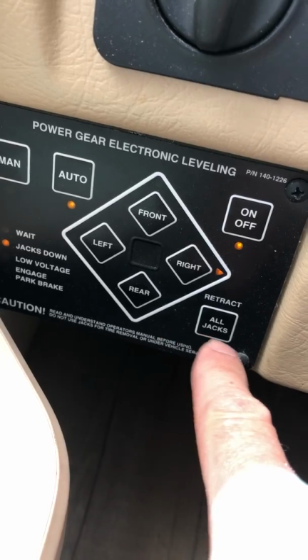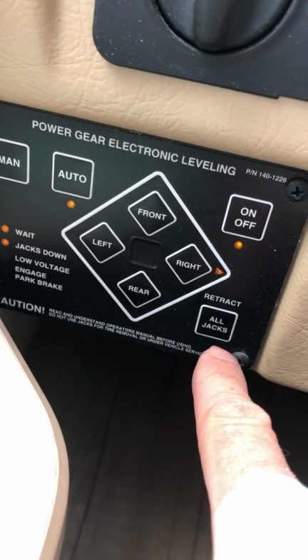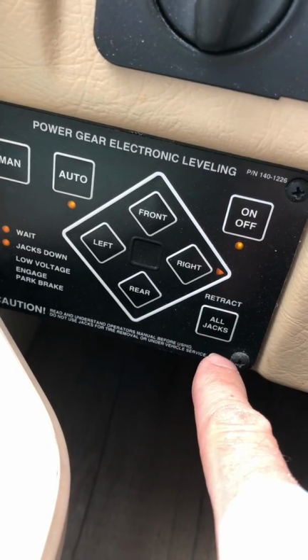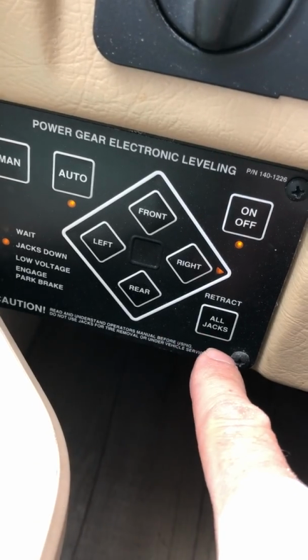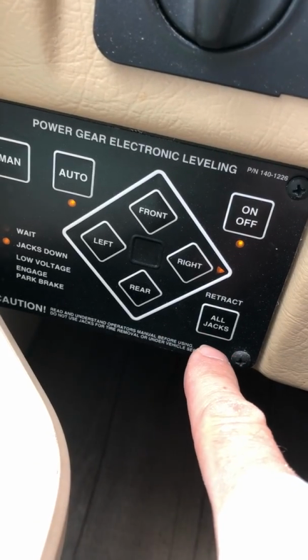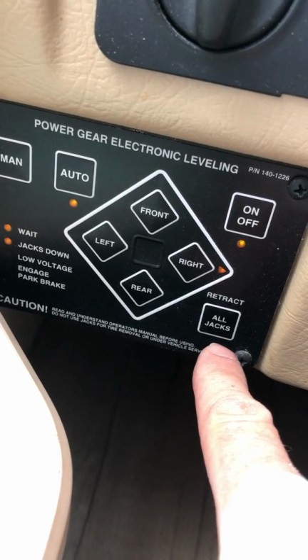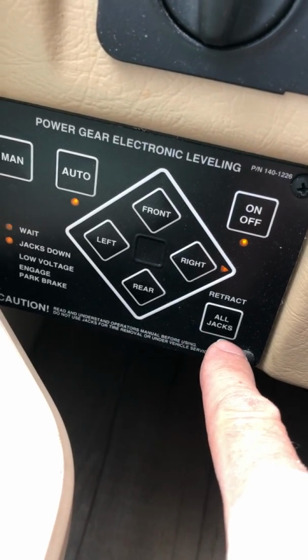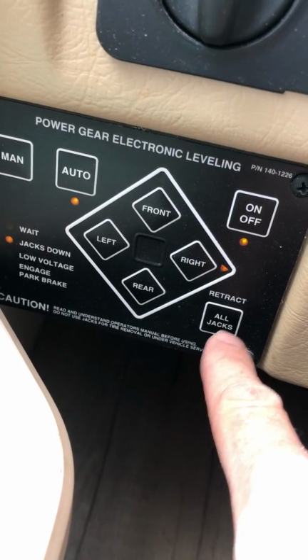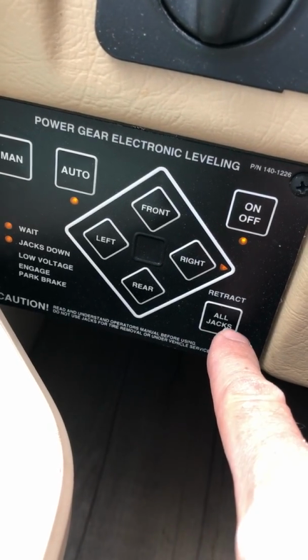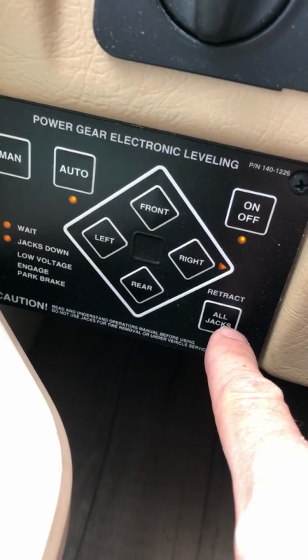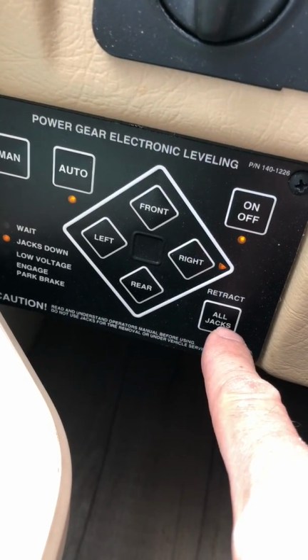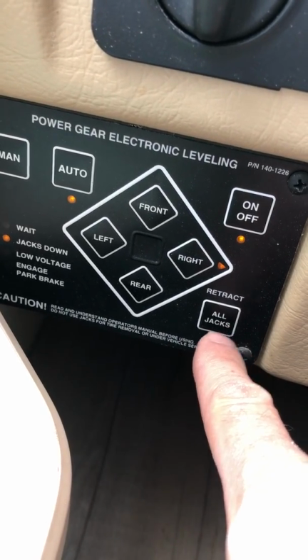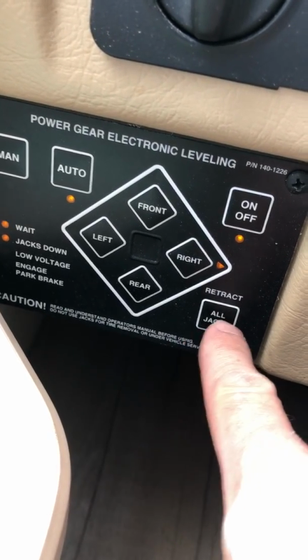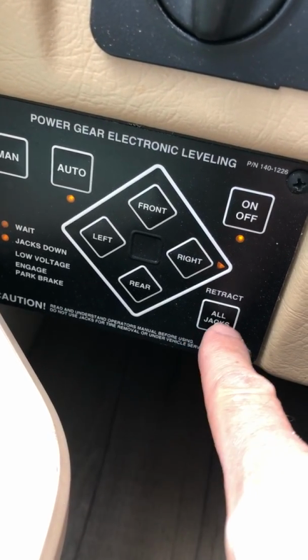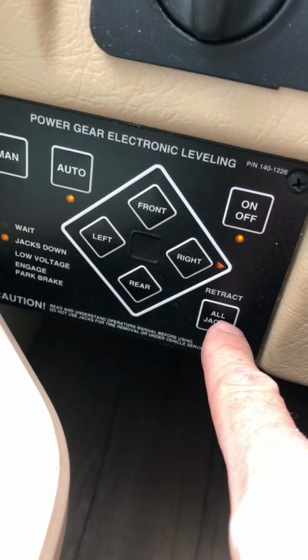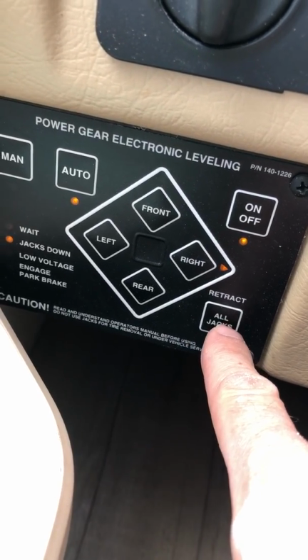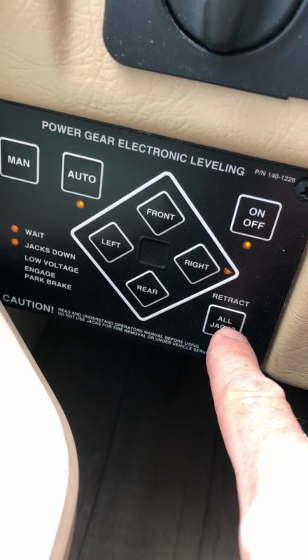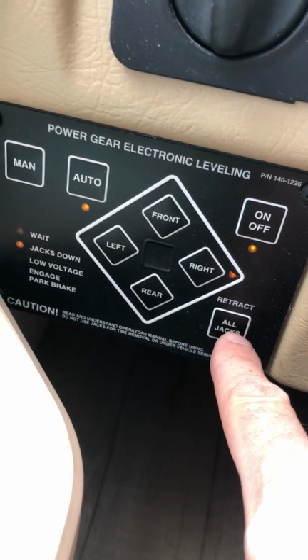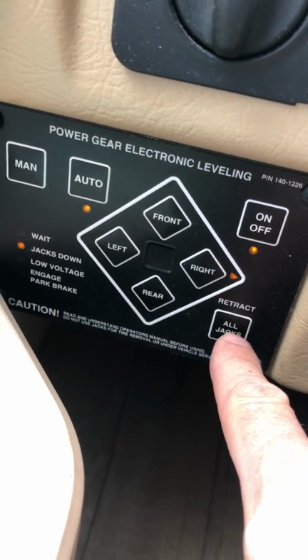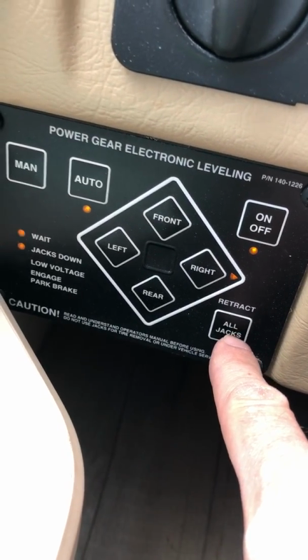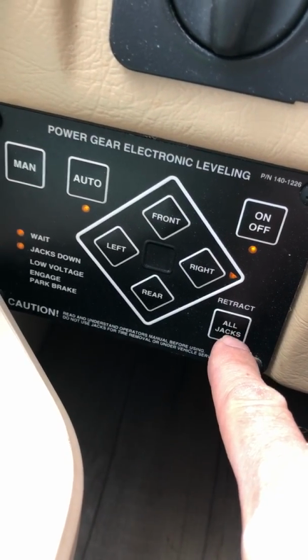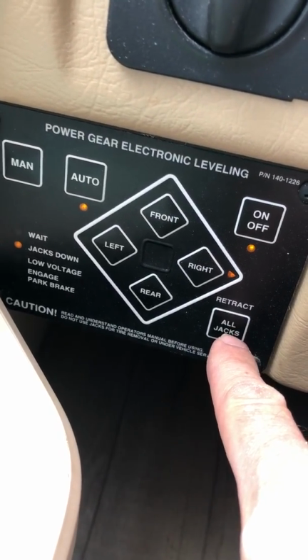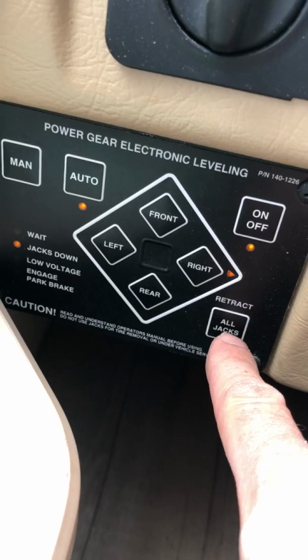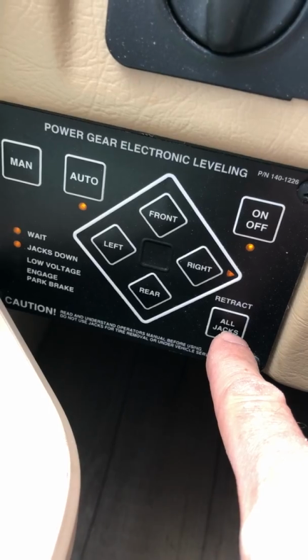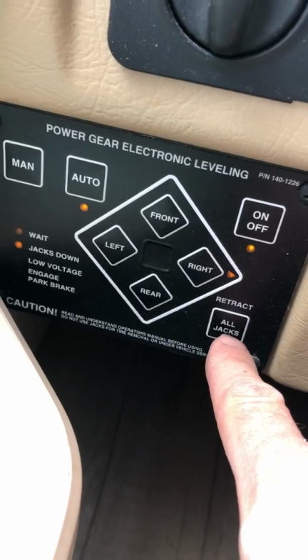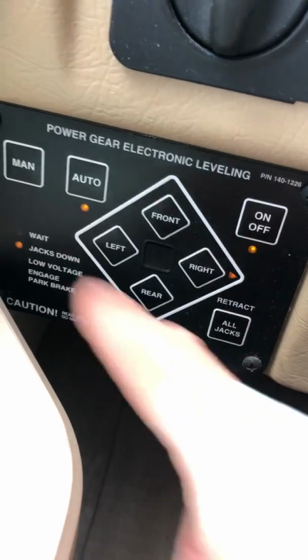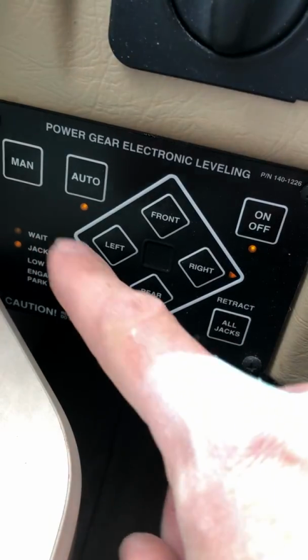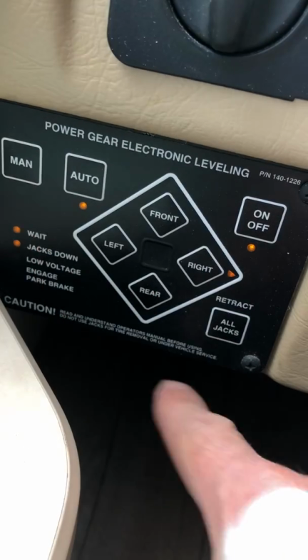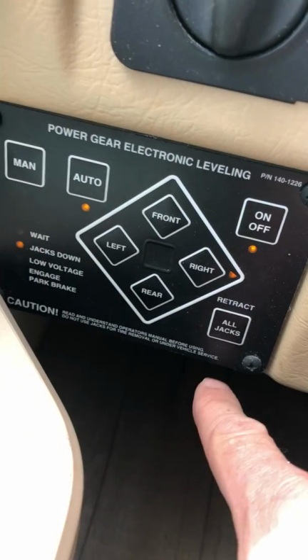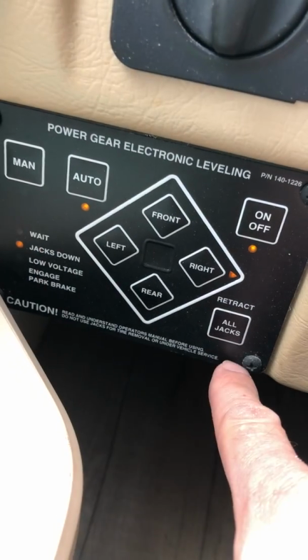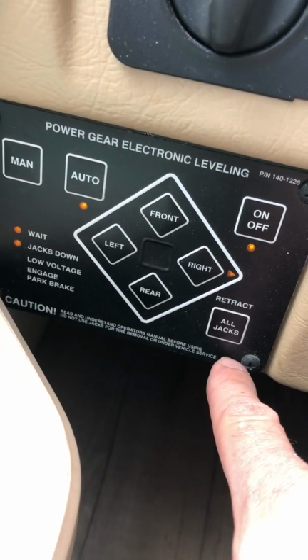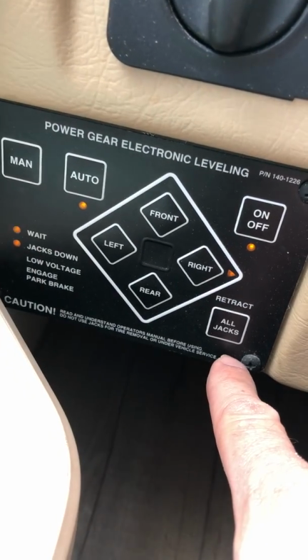Once it's done moving, if you're in auto mode you just hold down while you hit retract all jacks and they come back up. In manual mode you have to hold it.